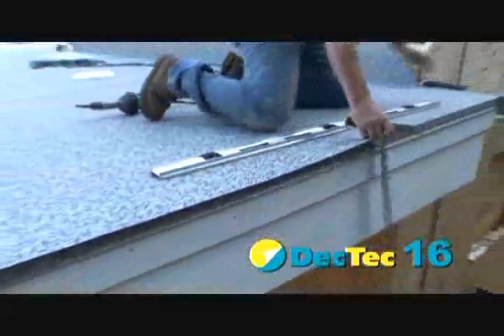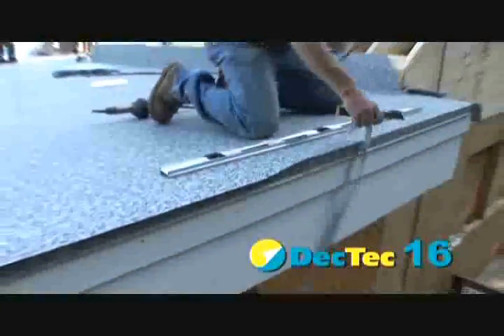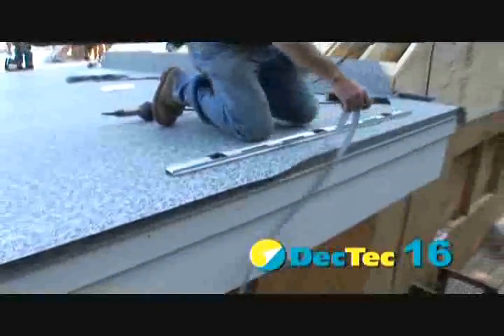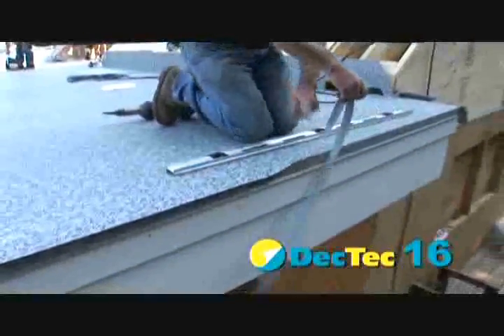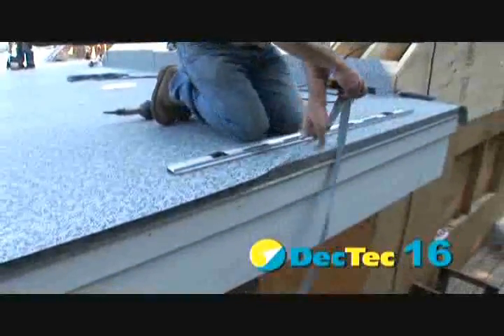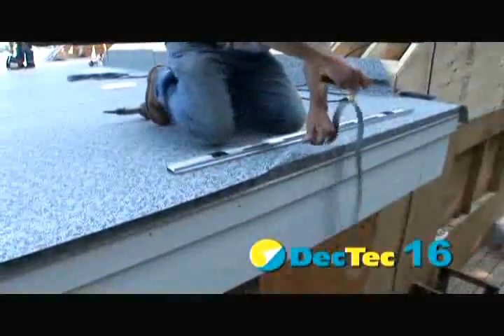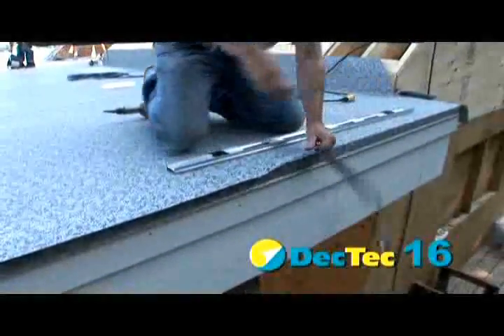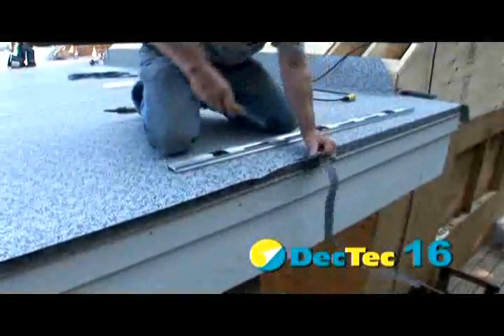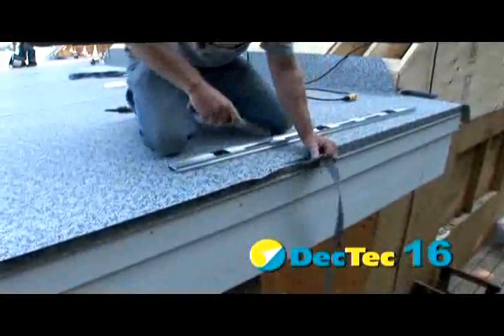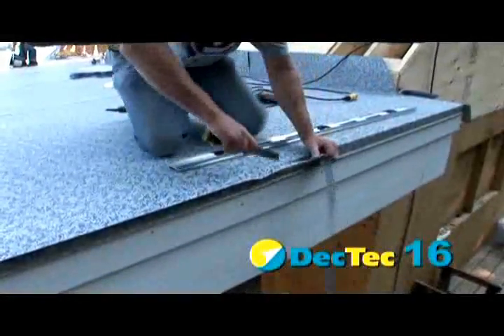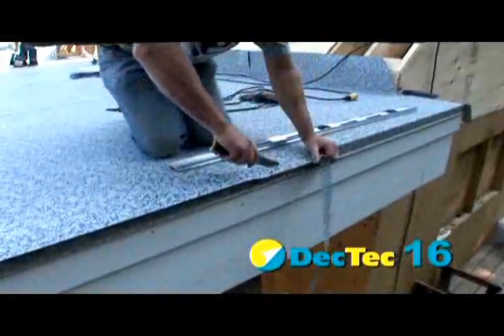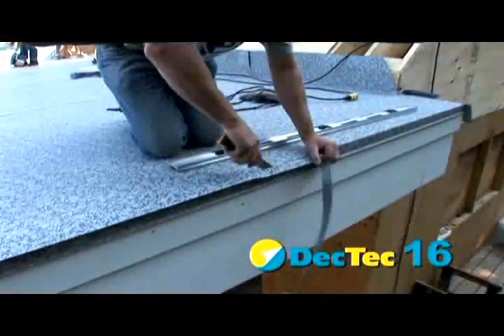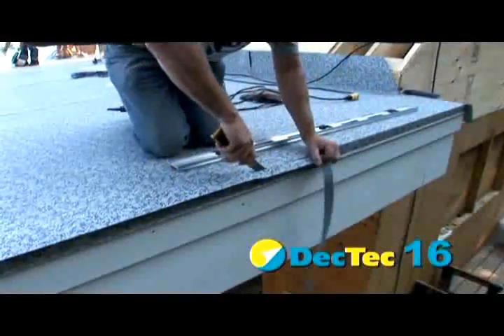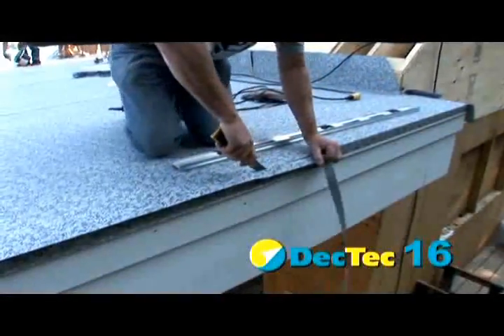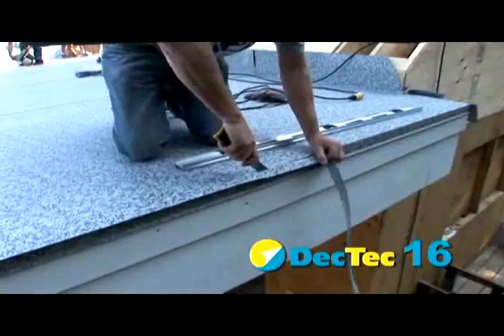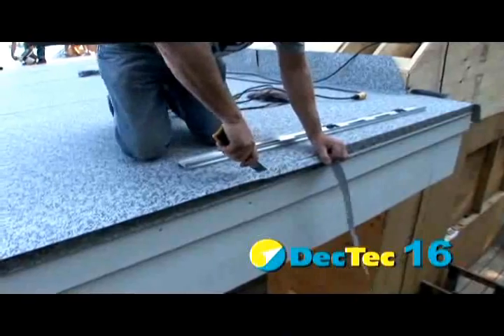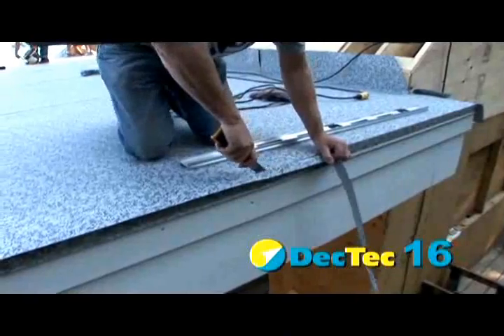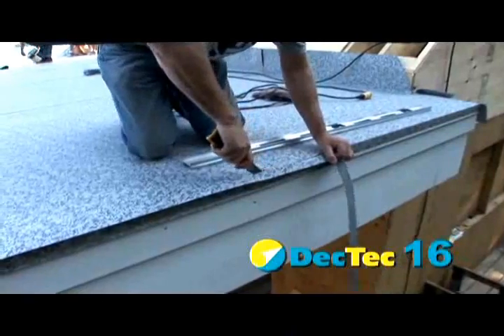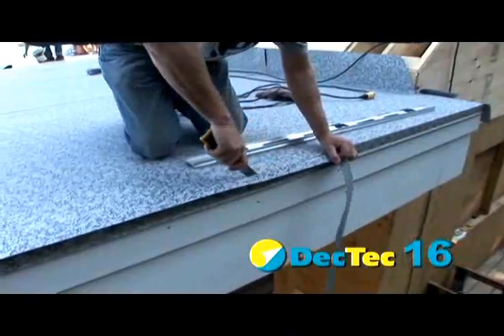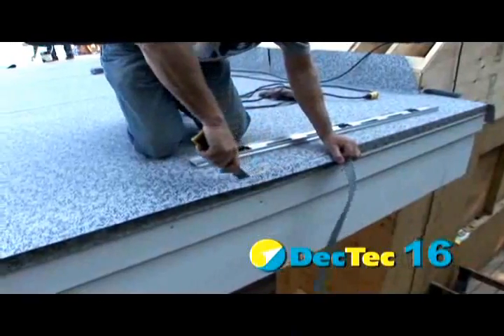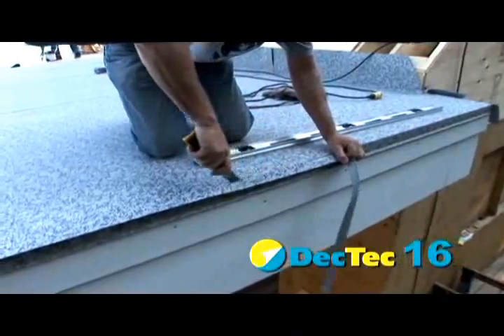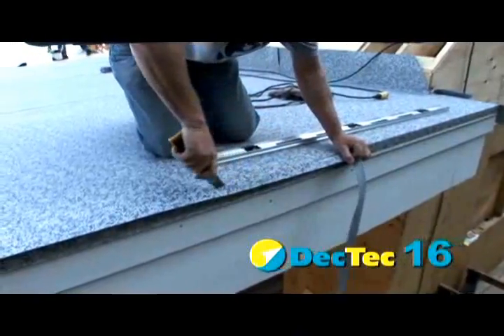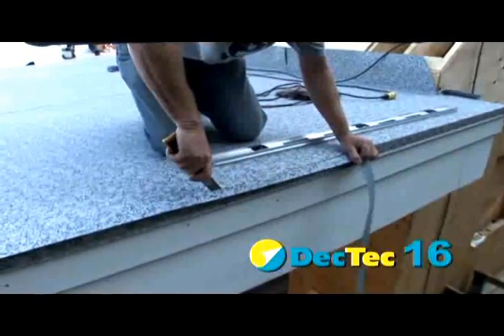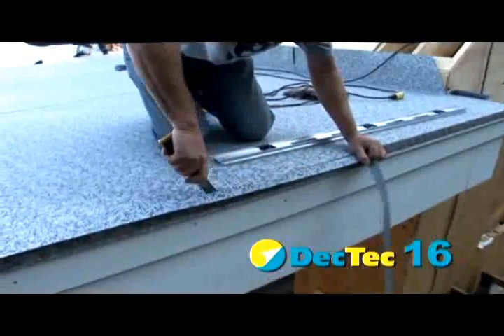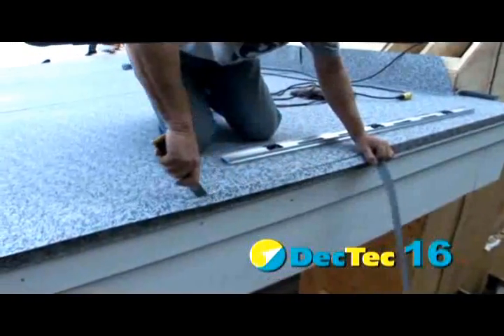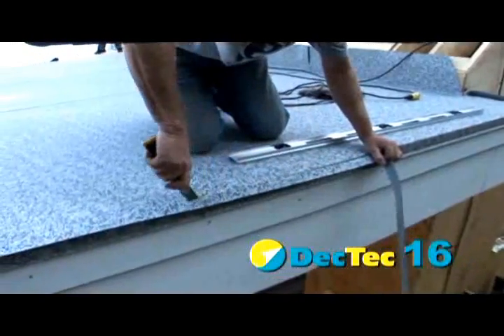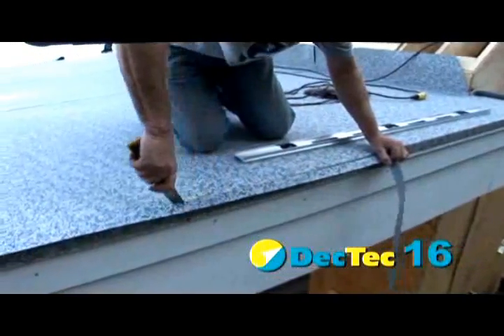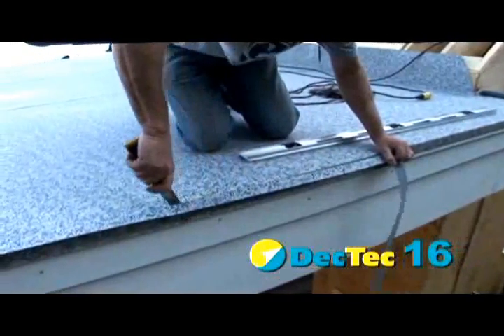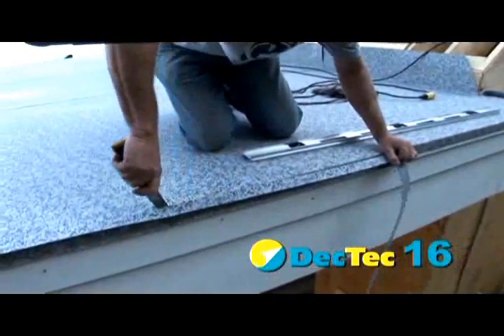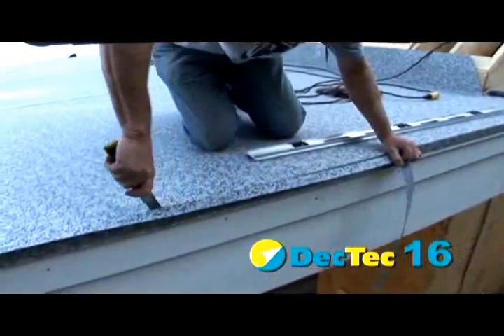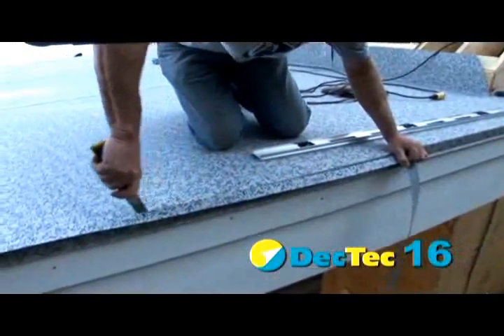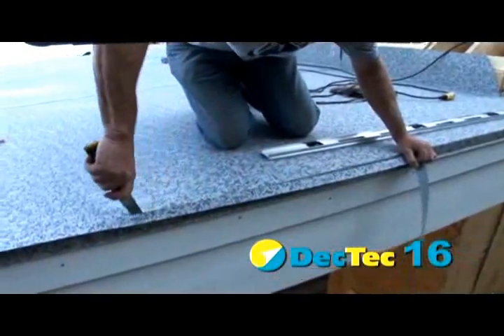Using the drip edge as a guide, carefully trim excess material with a sharp blade.